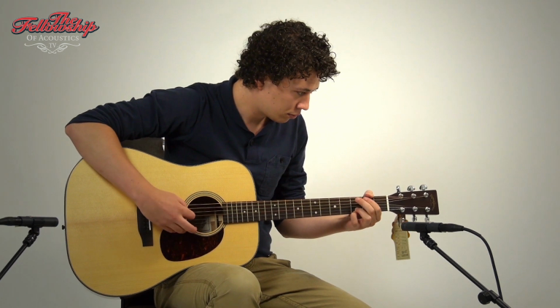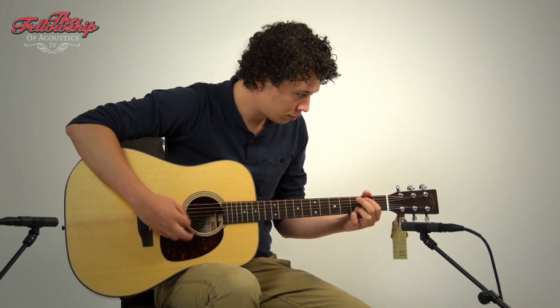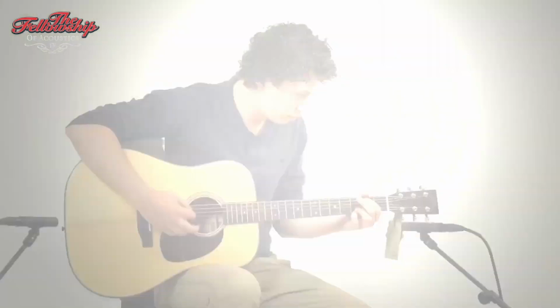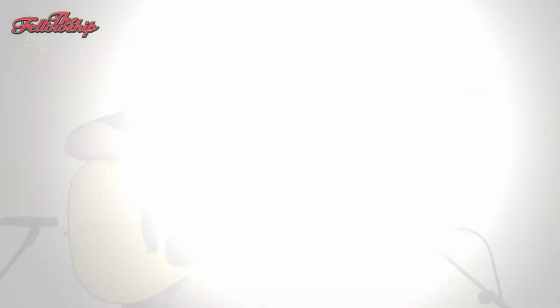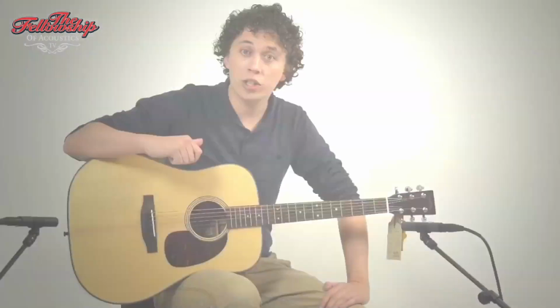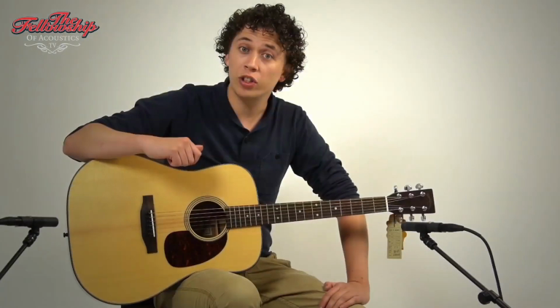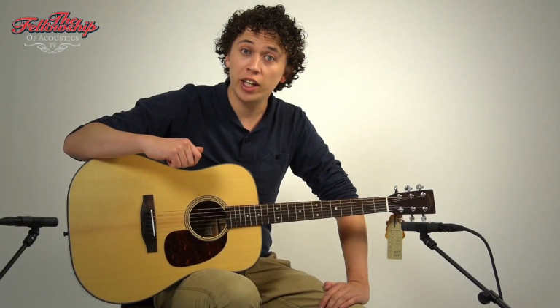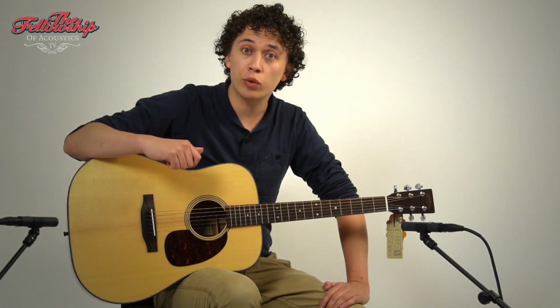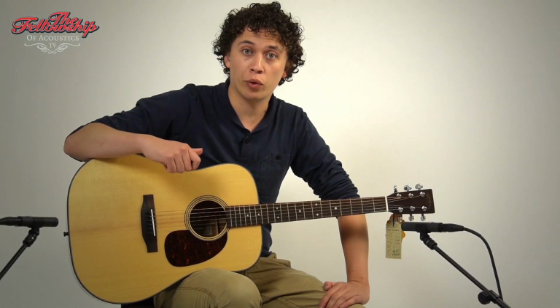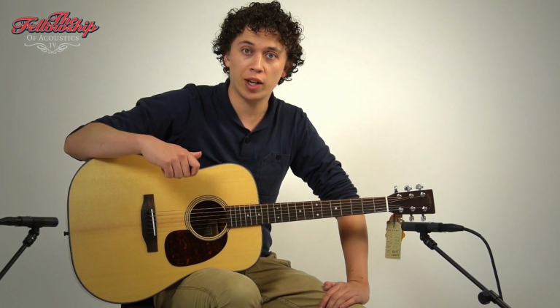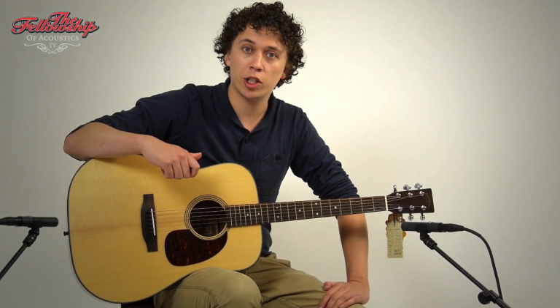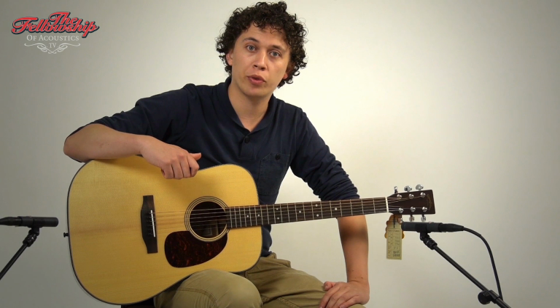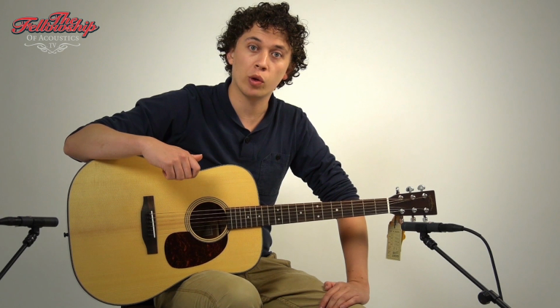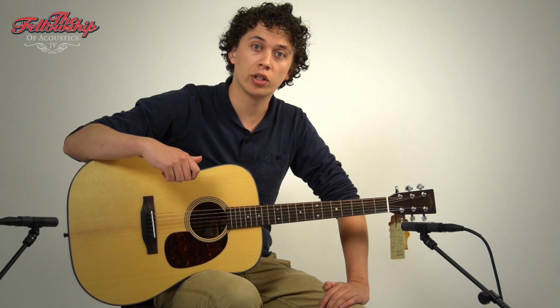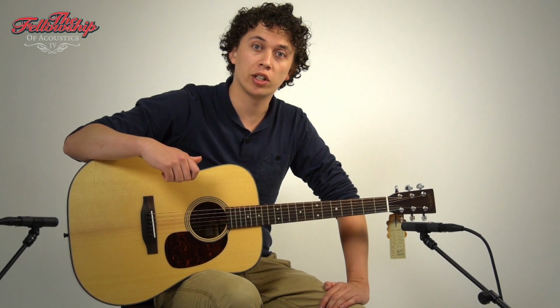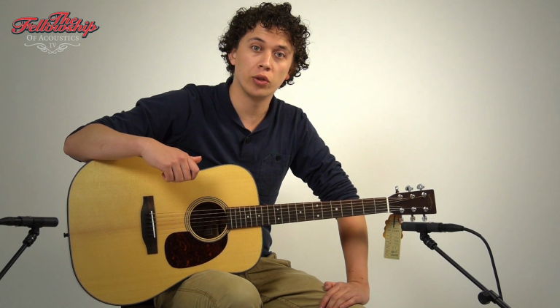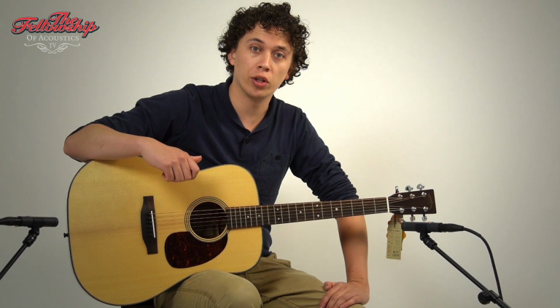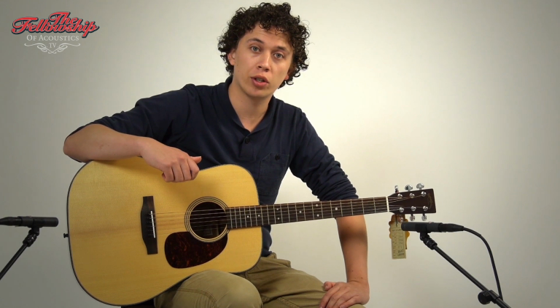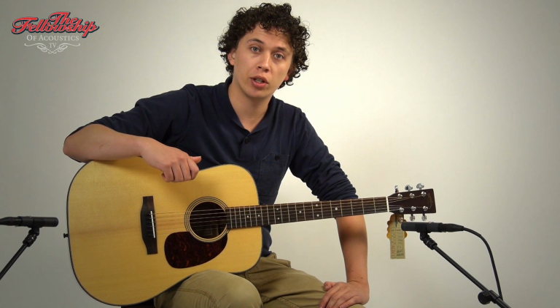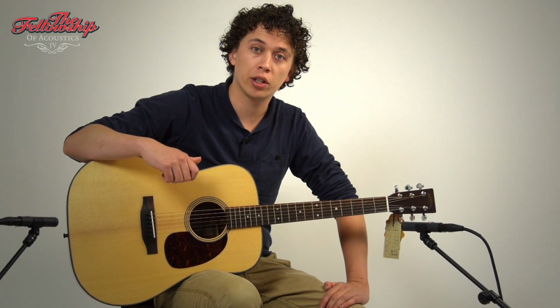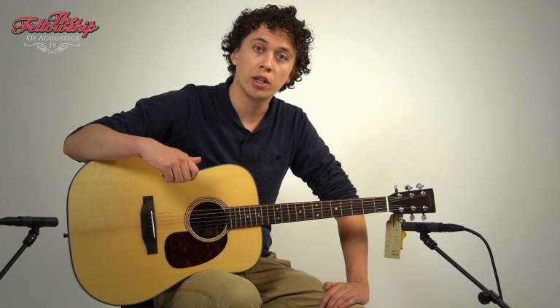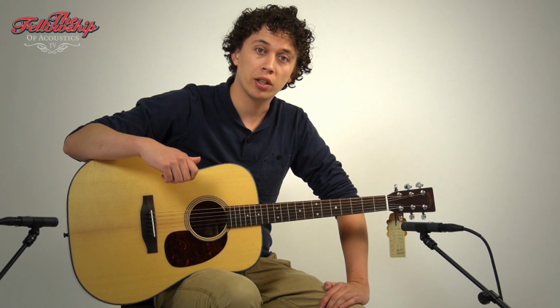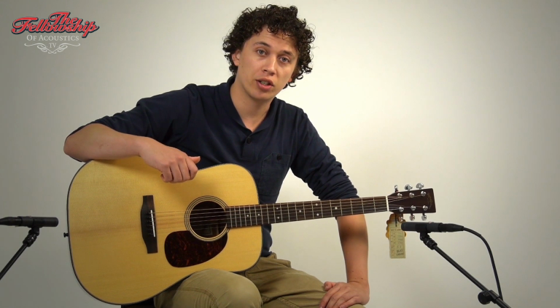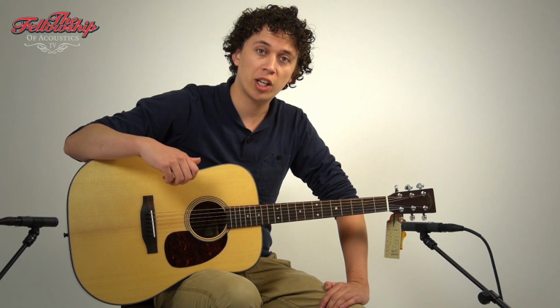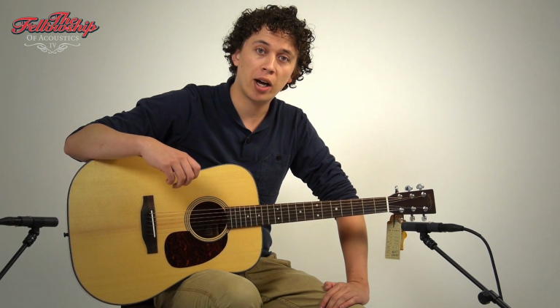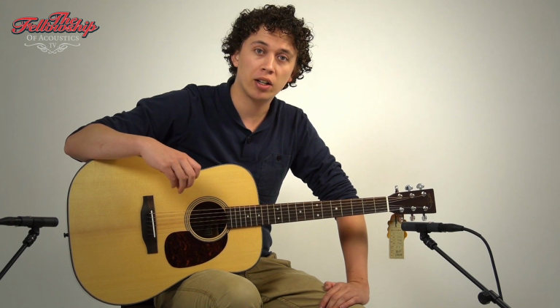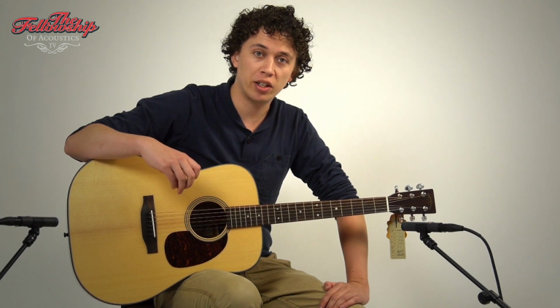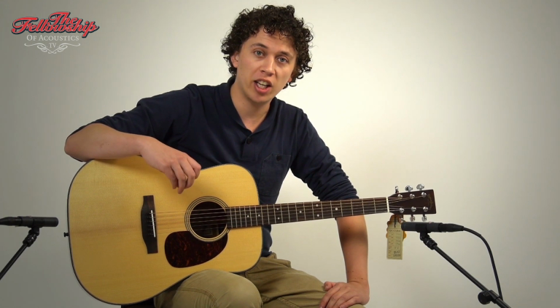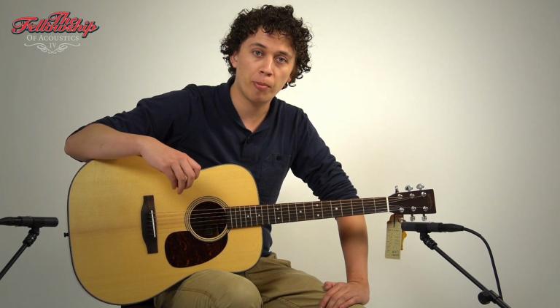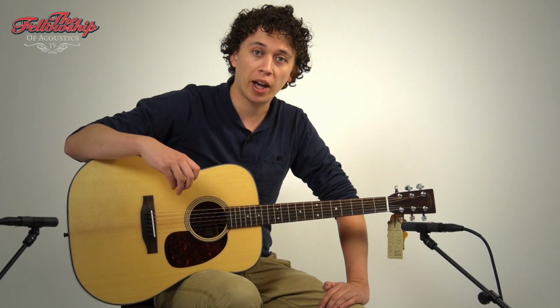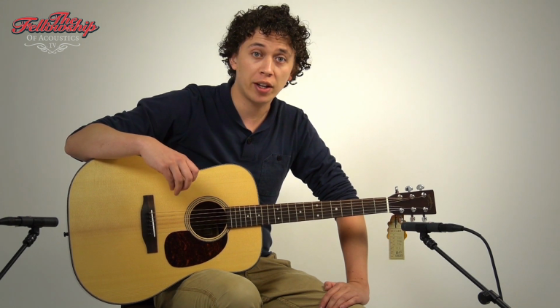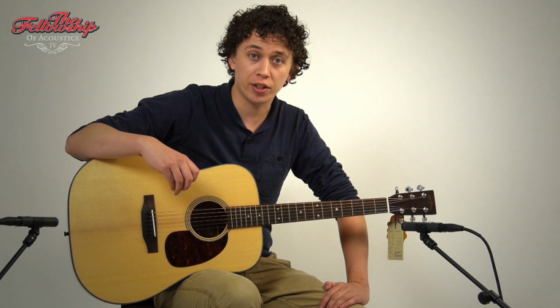Hey guys, Nick here for the Fellowship of Acoustics, and you just heard the Sigma DM-18.